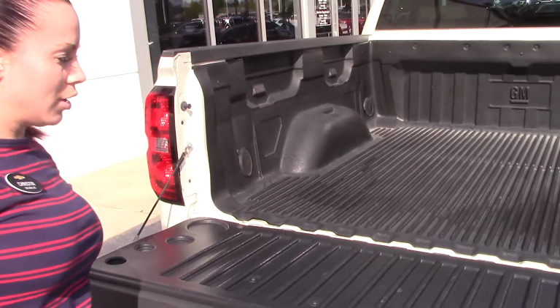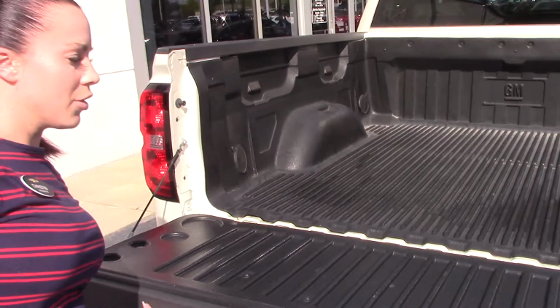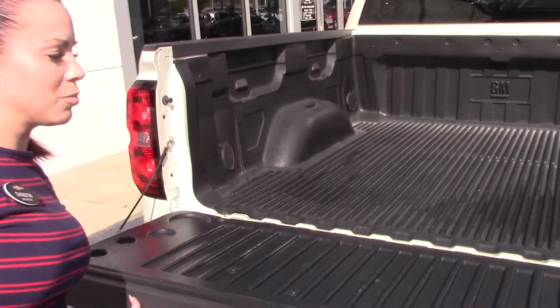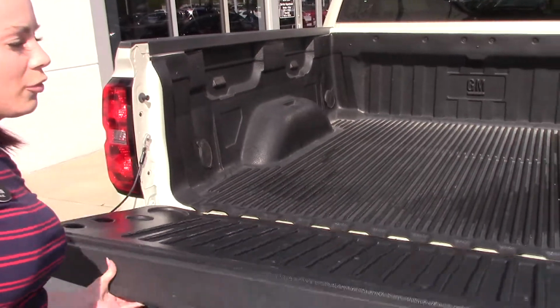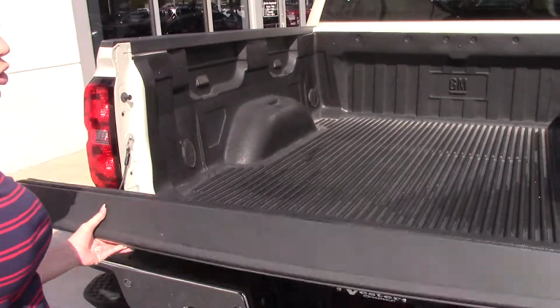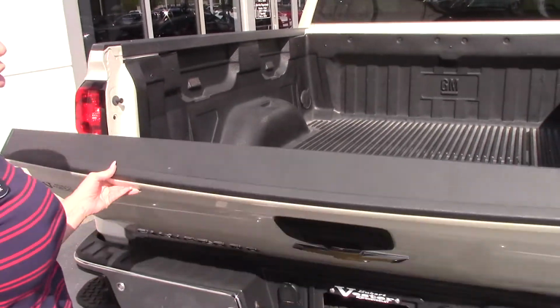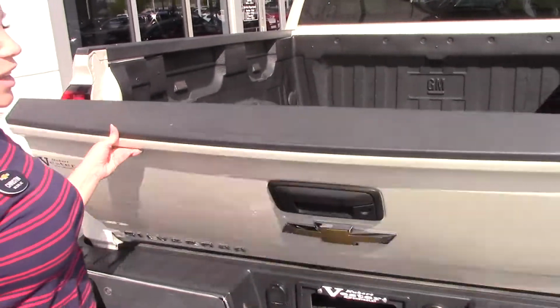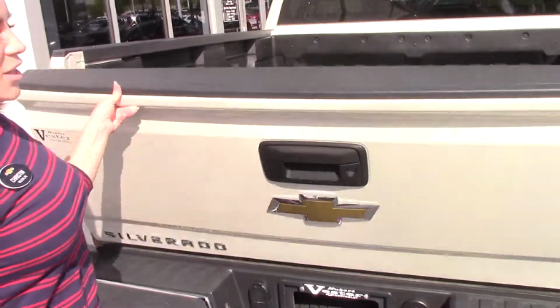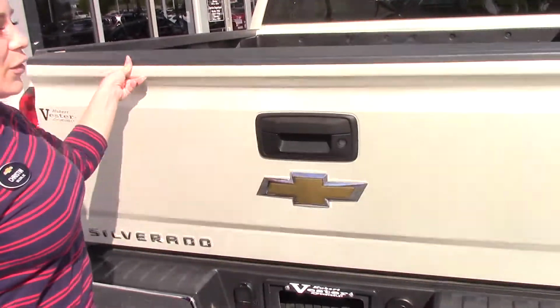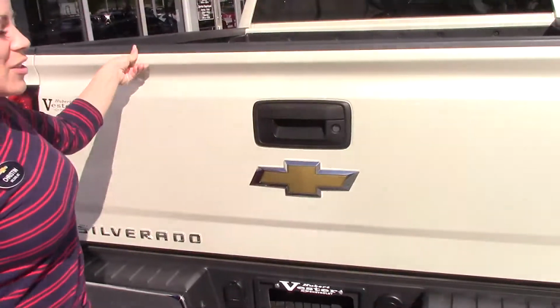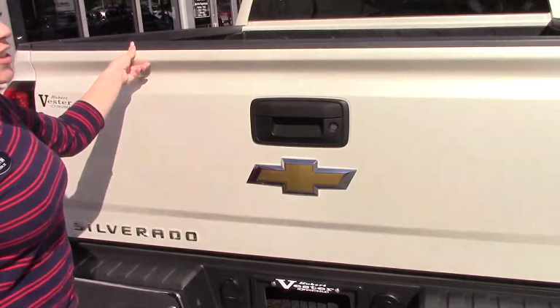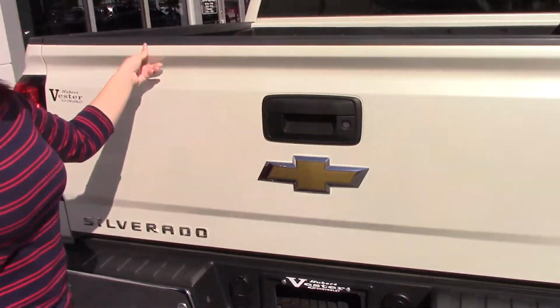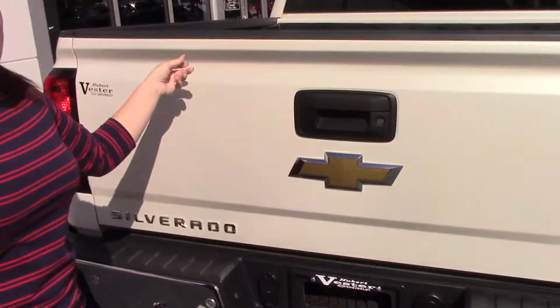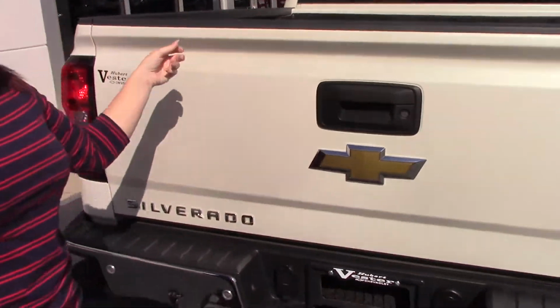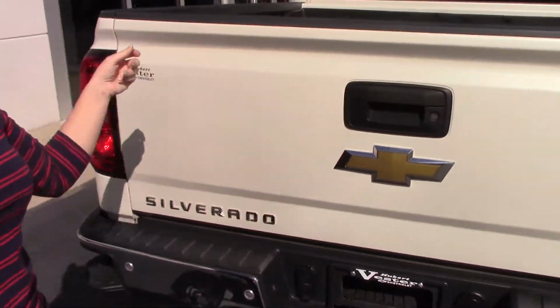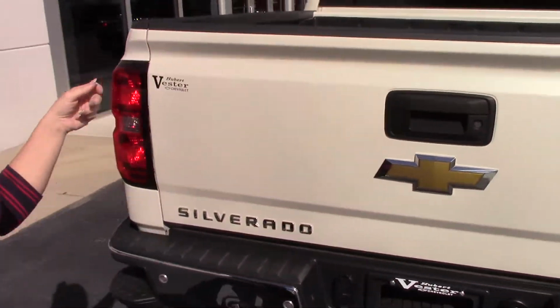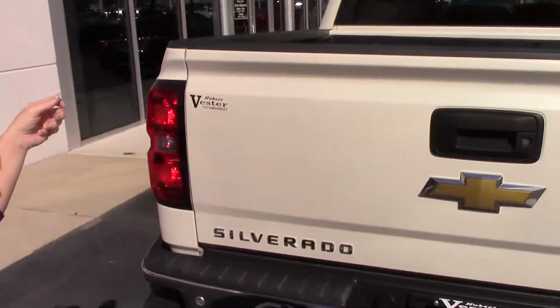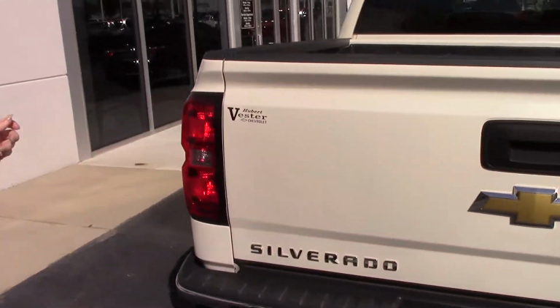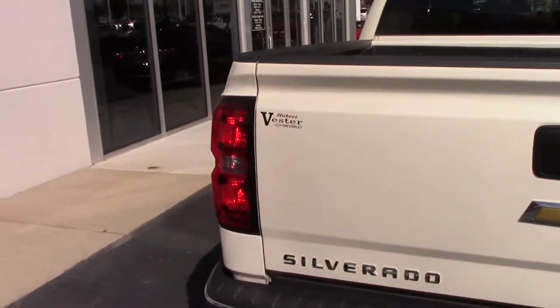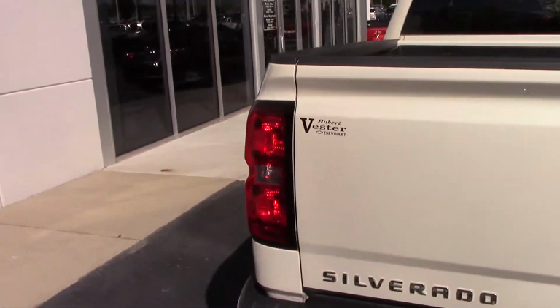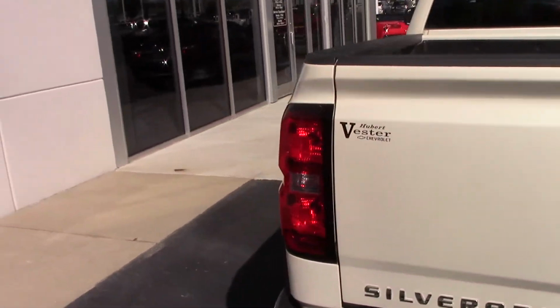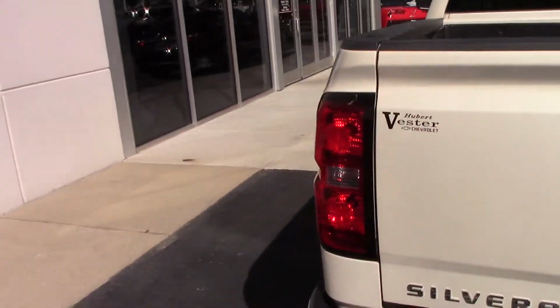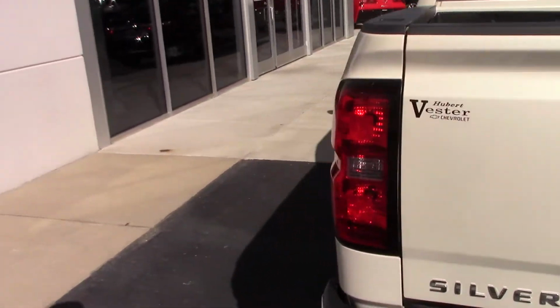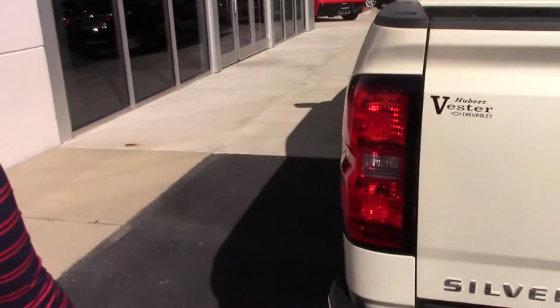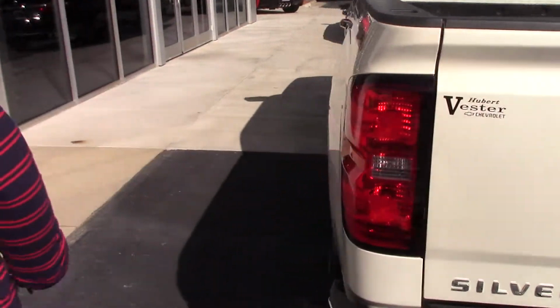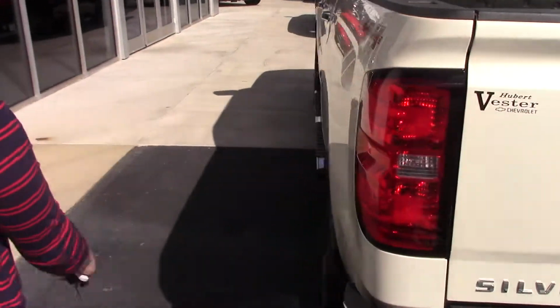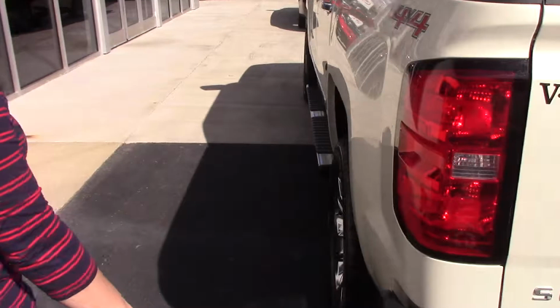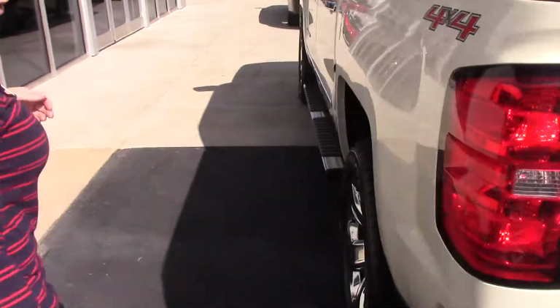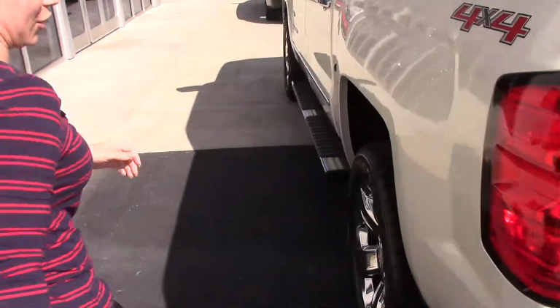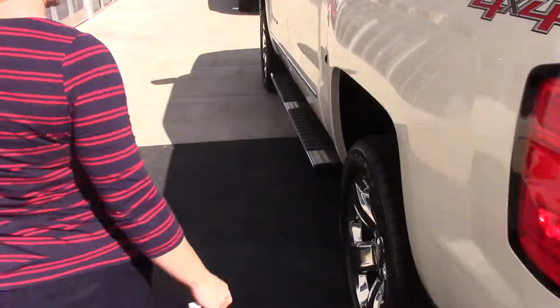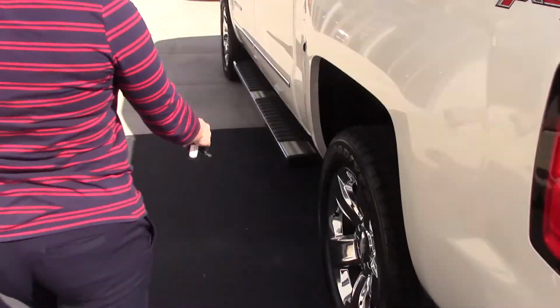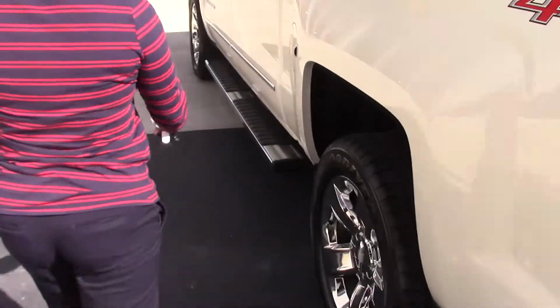This beautiful truck only has 57,000 miles on it — for a 2014, that is unheard of.